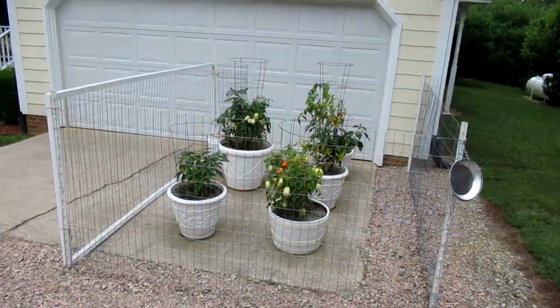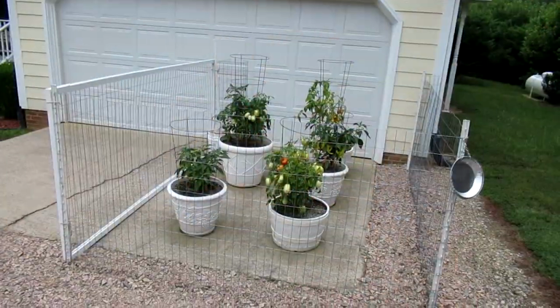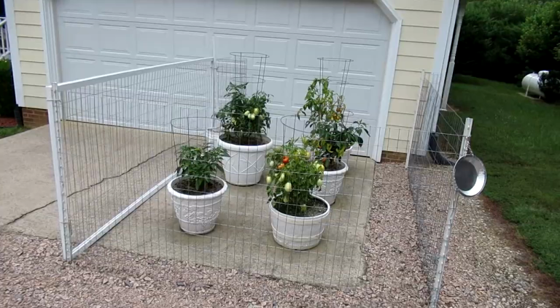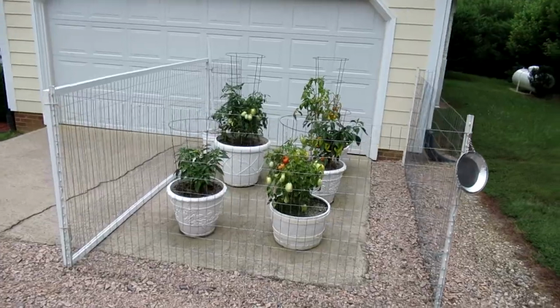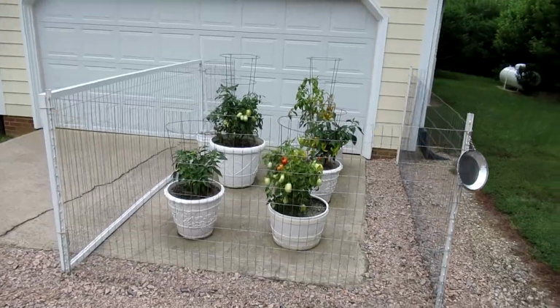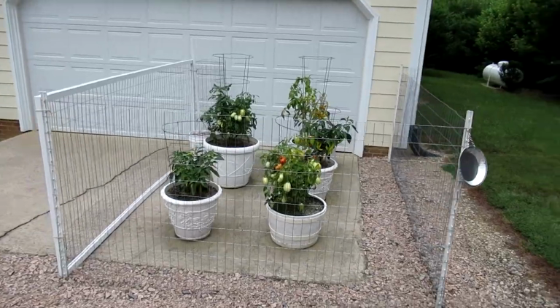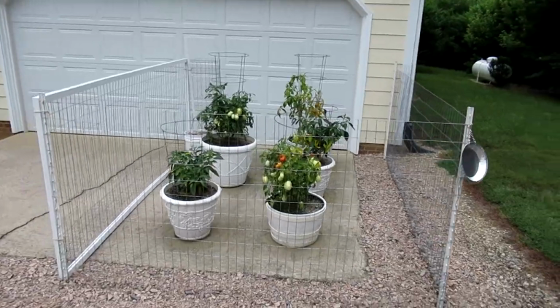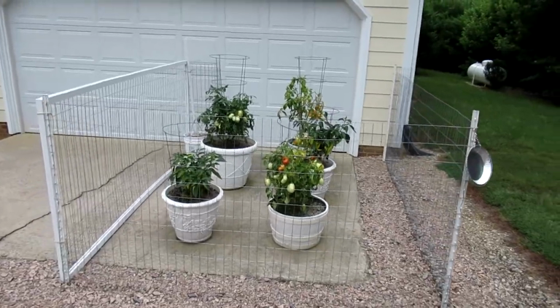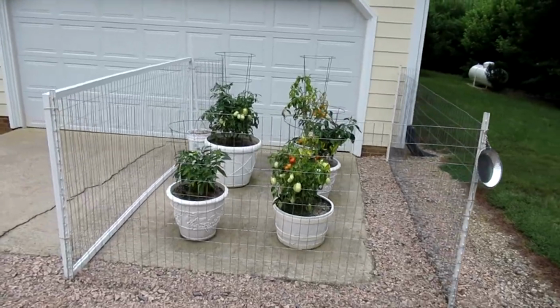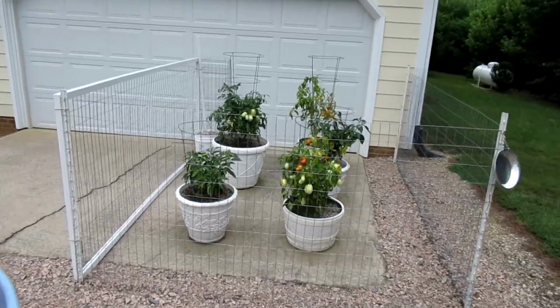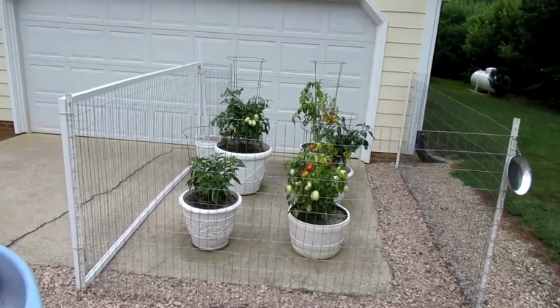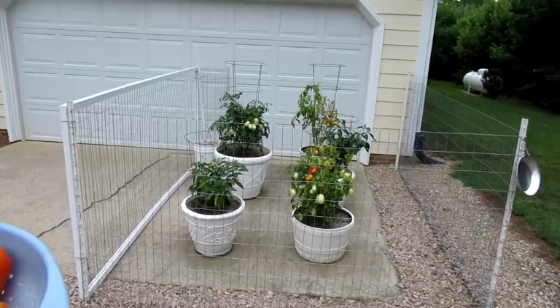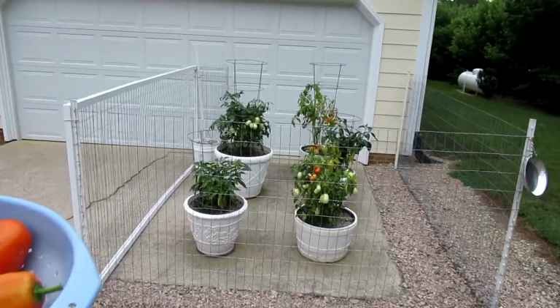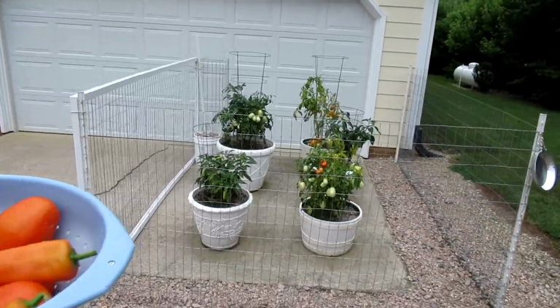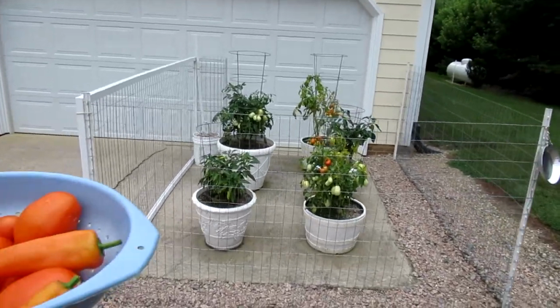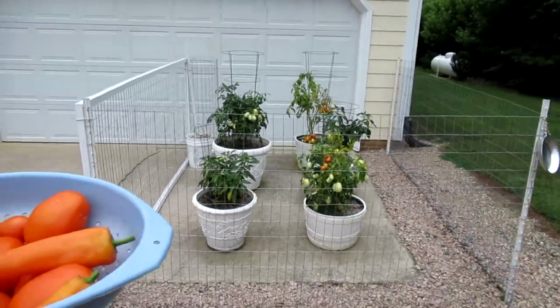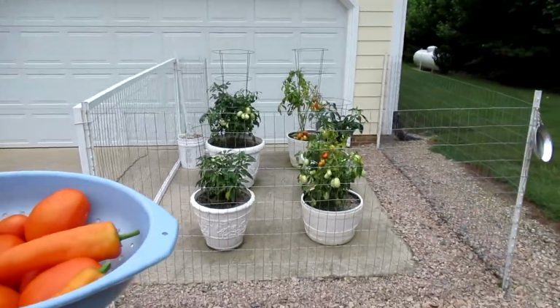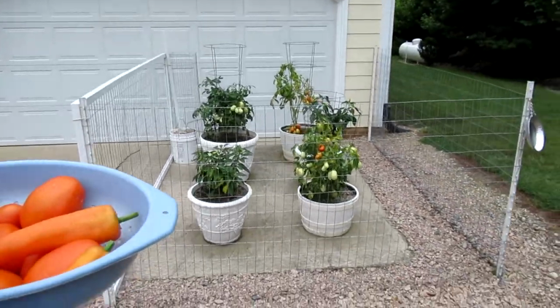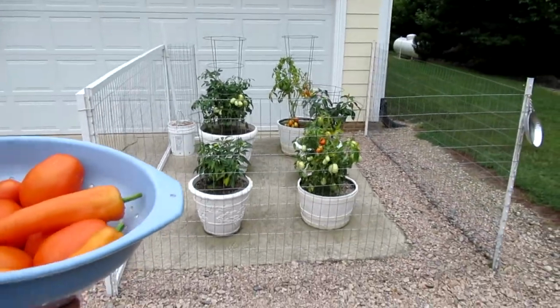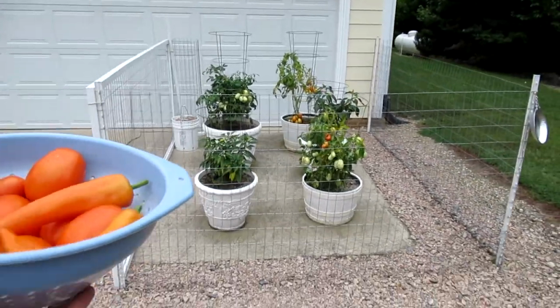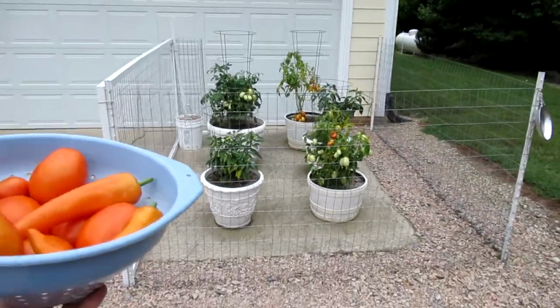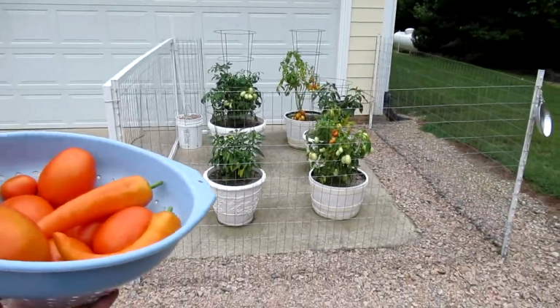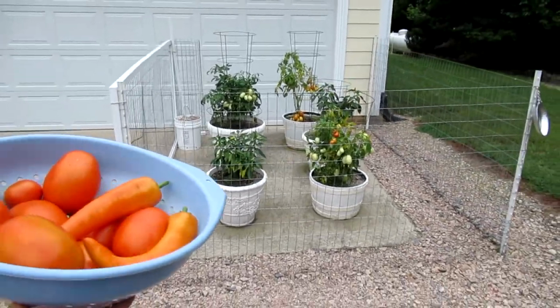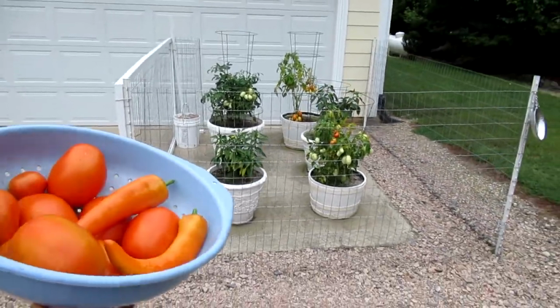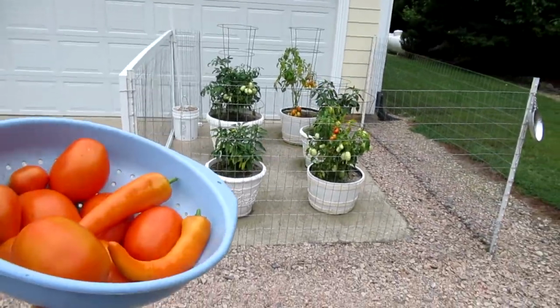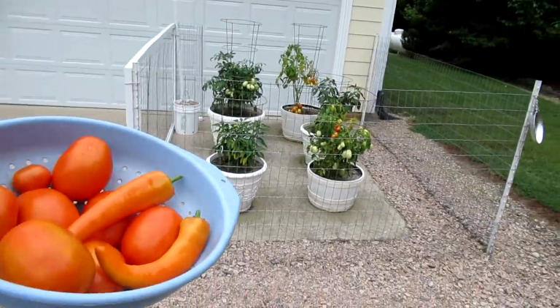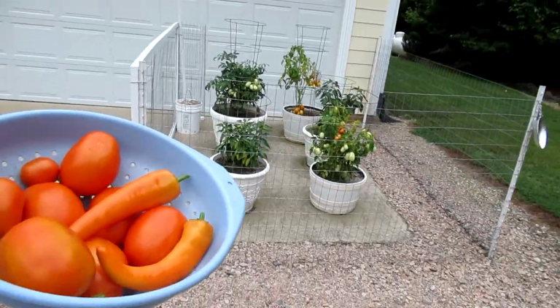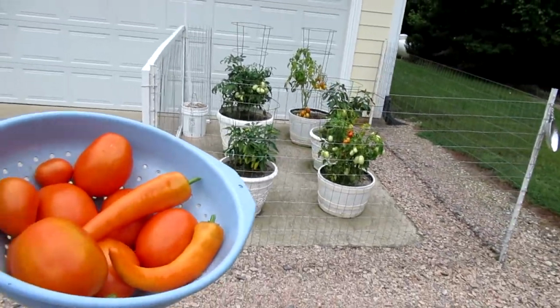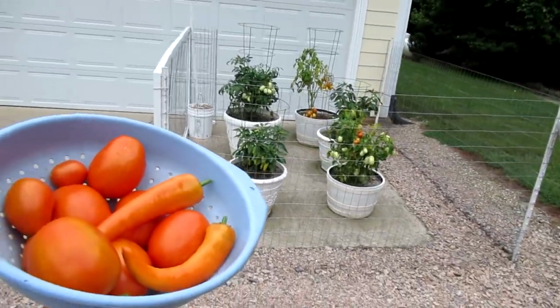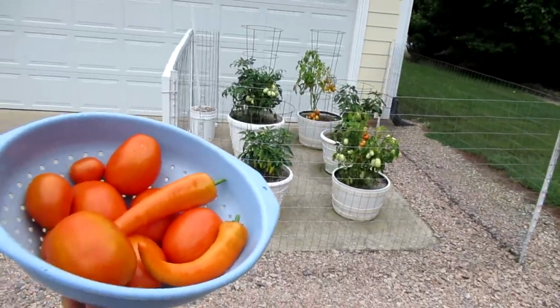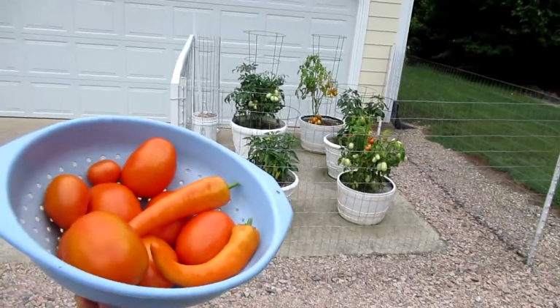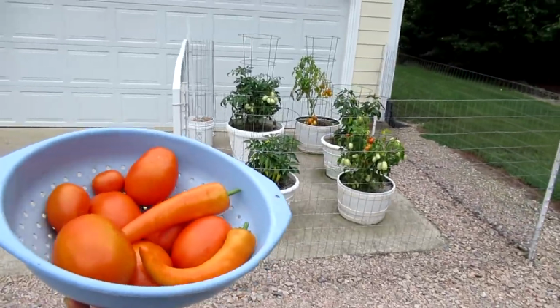So far this little fence enclosure has done a good job to keep the animals out.